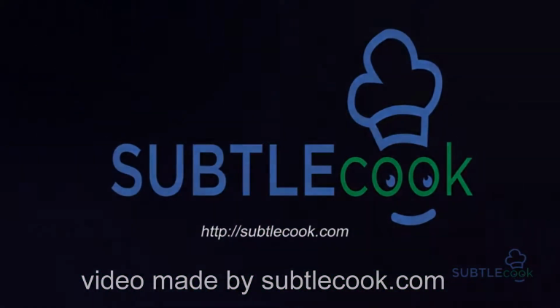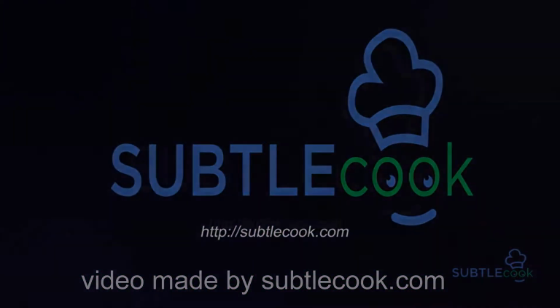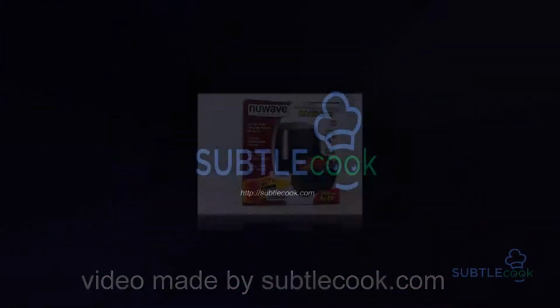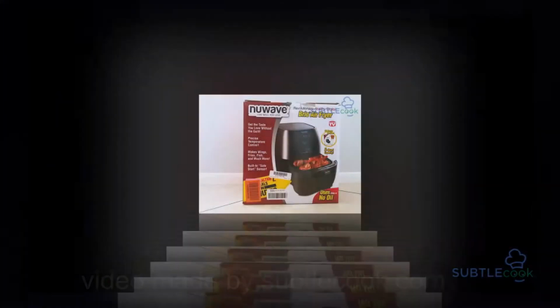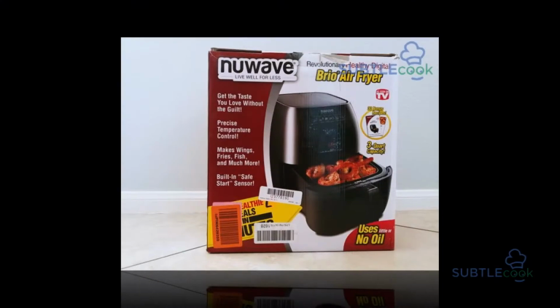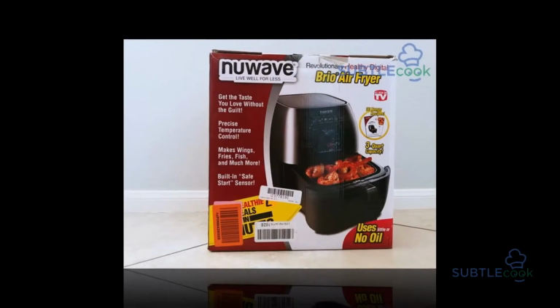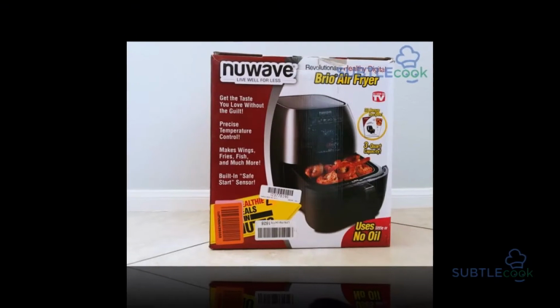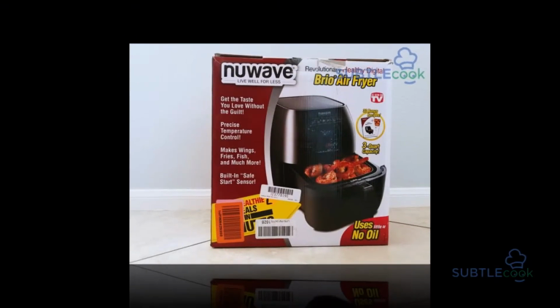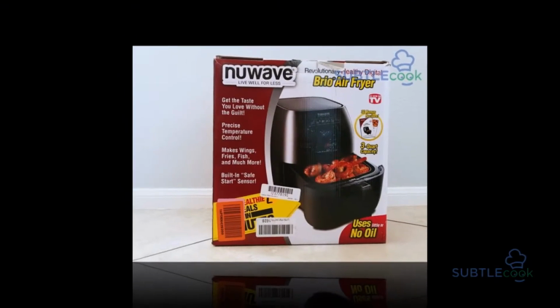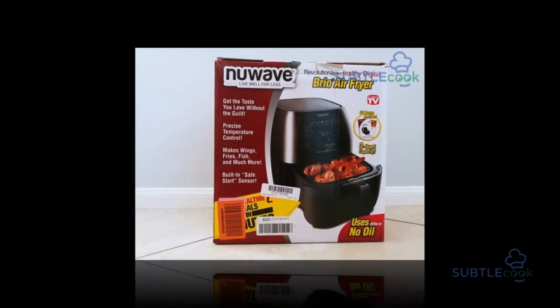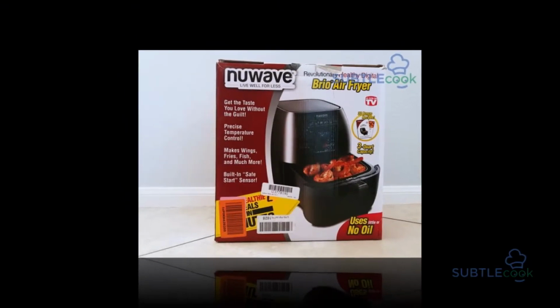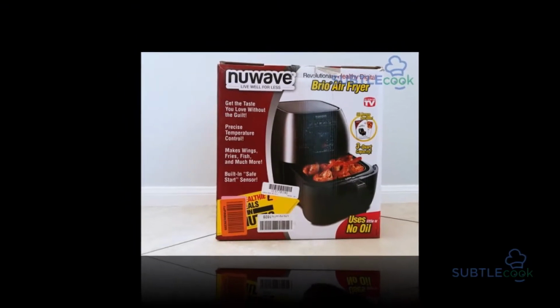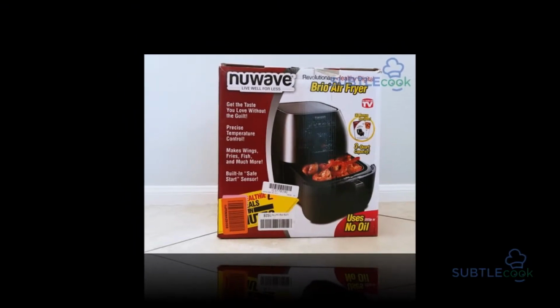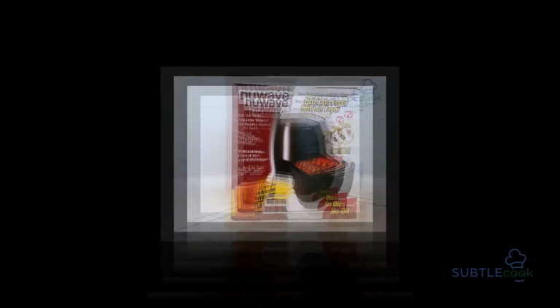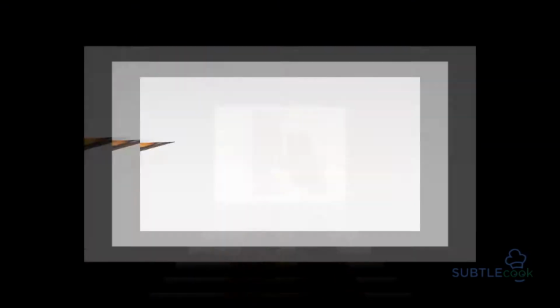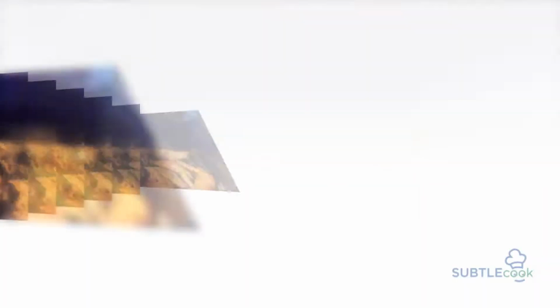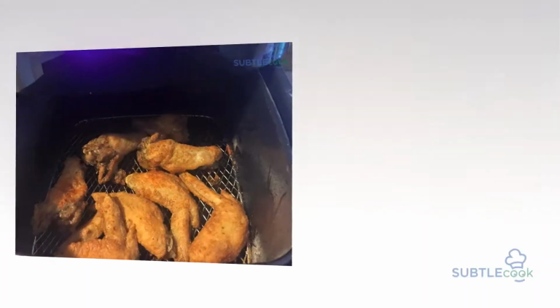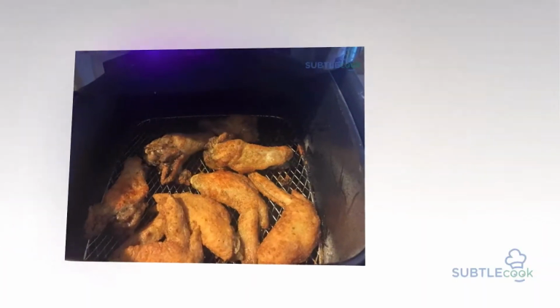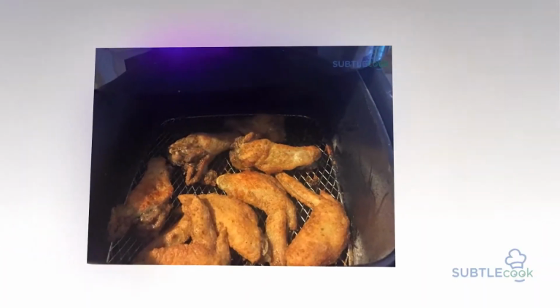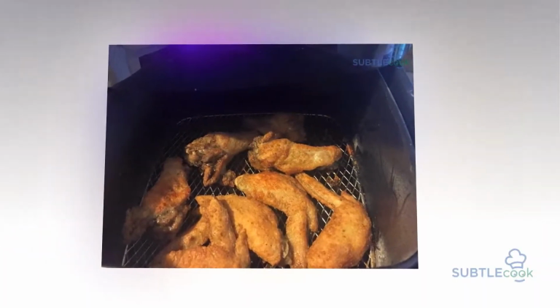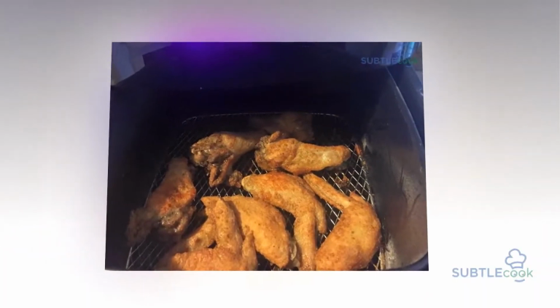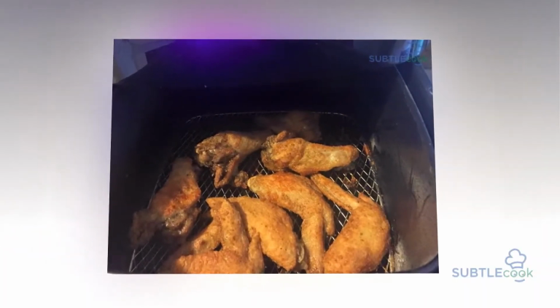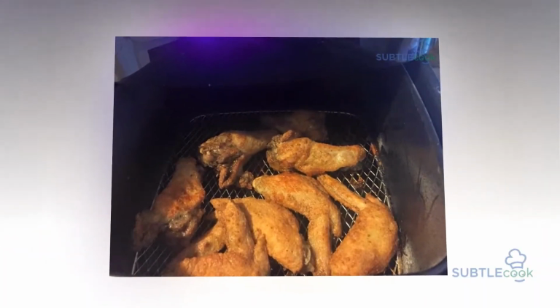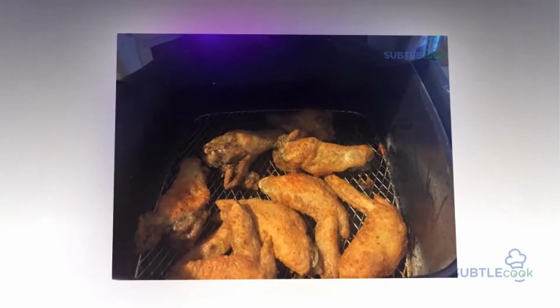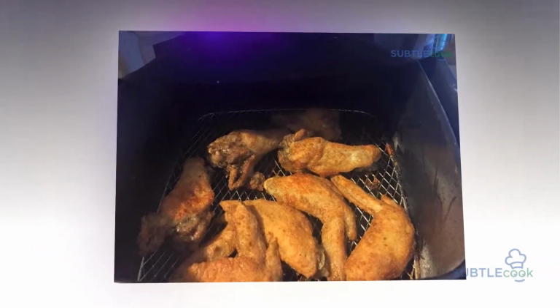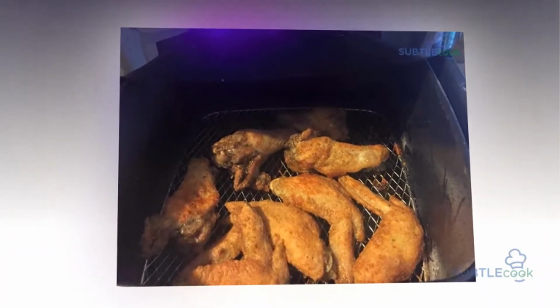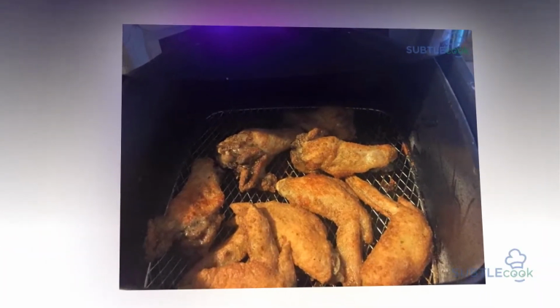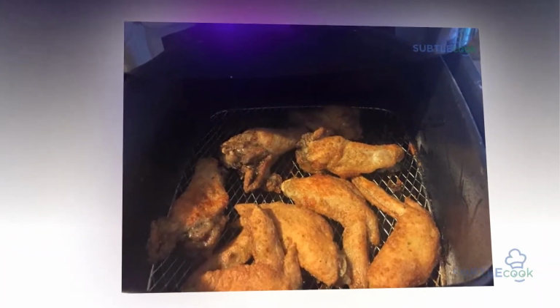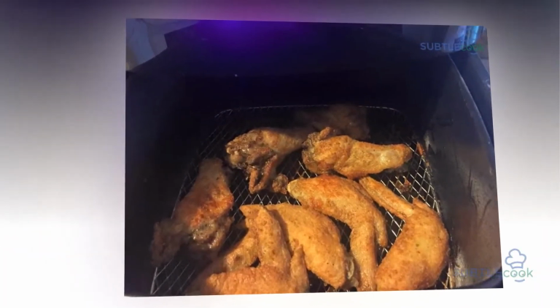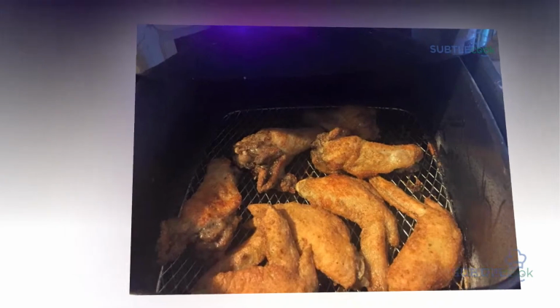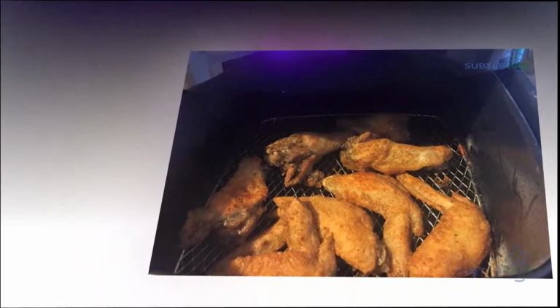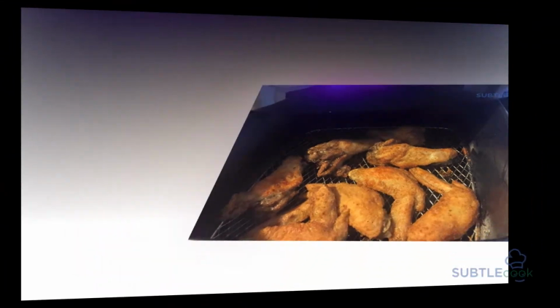Hi everyone, welcome to the SubtleCook.com YouTube channel. Today we're going to be looking at the New Wave Air Fryer Review.